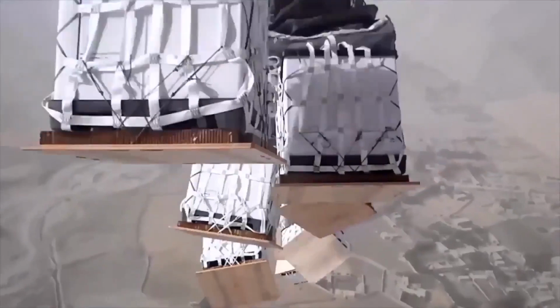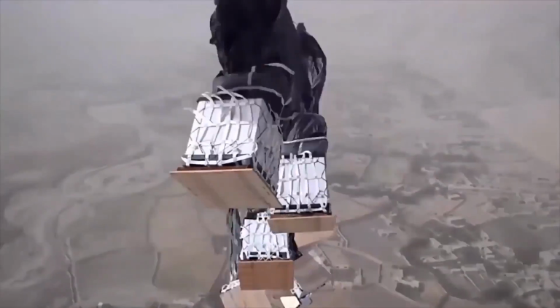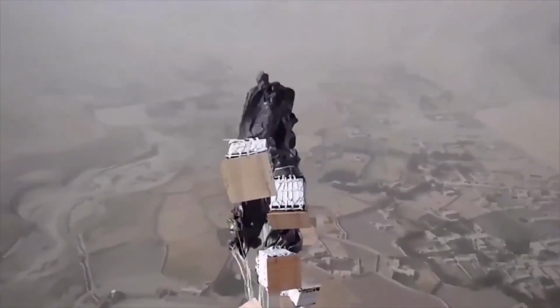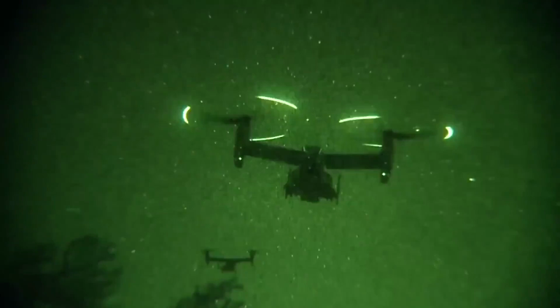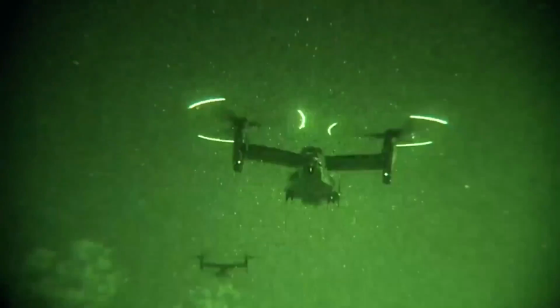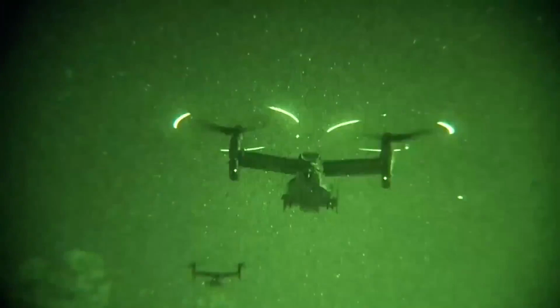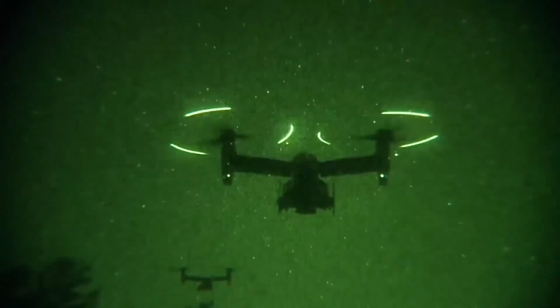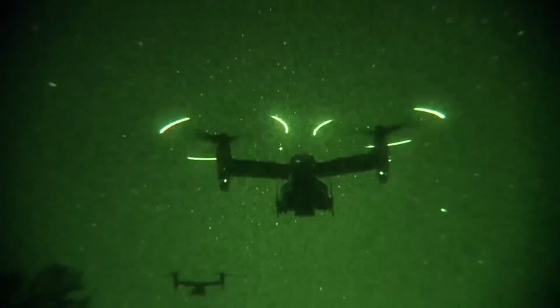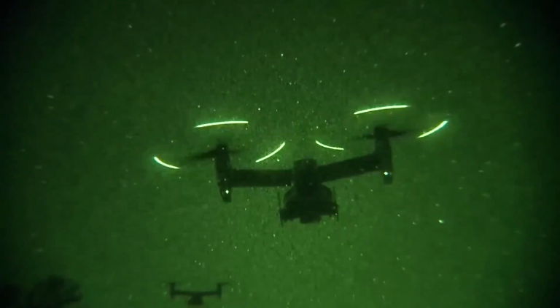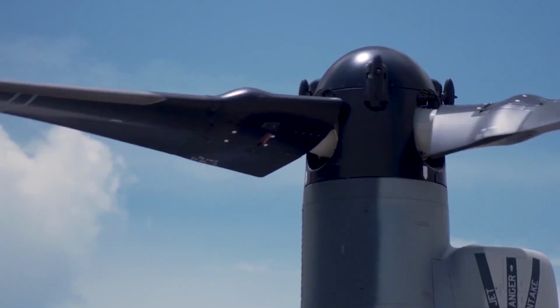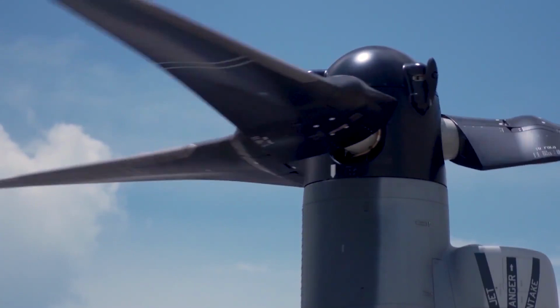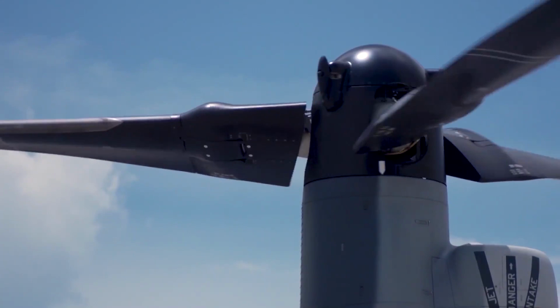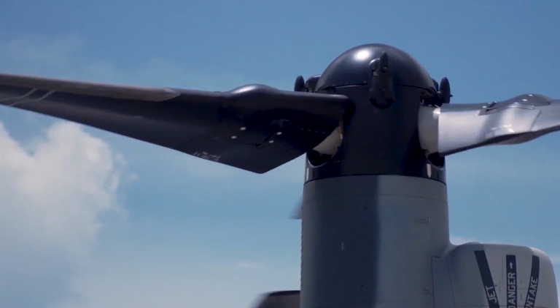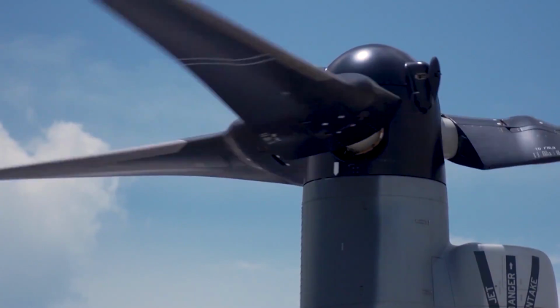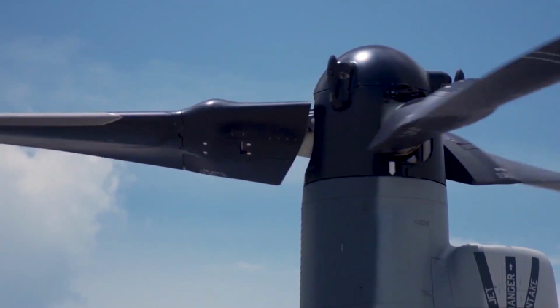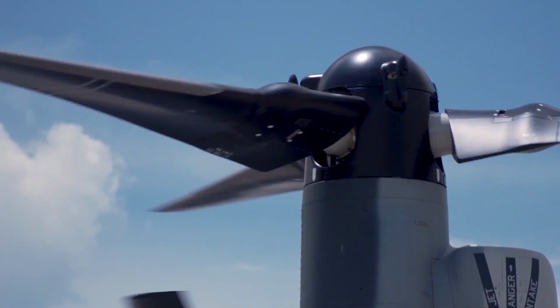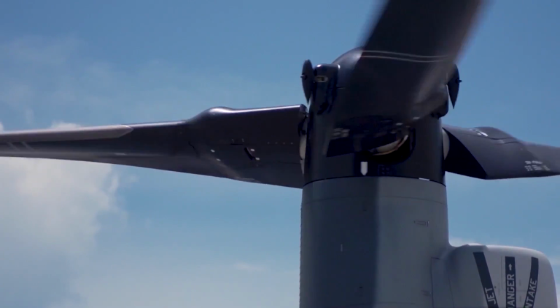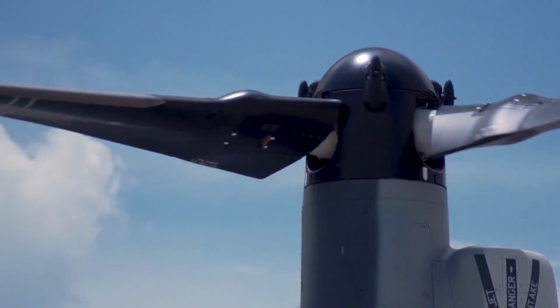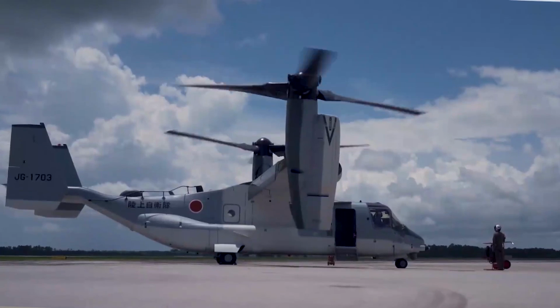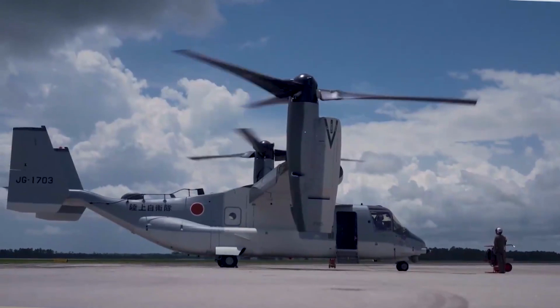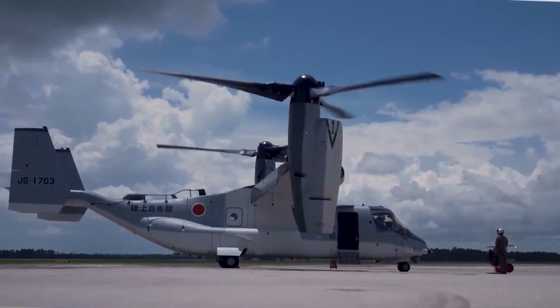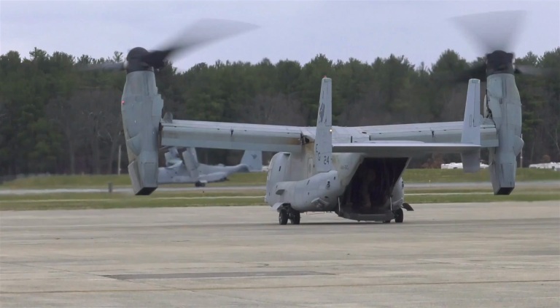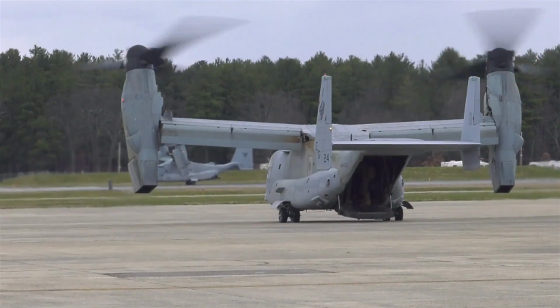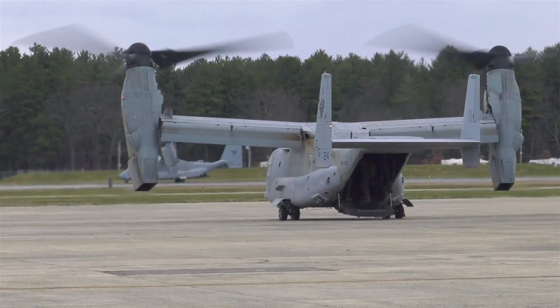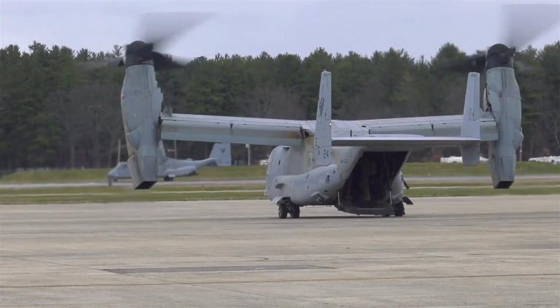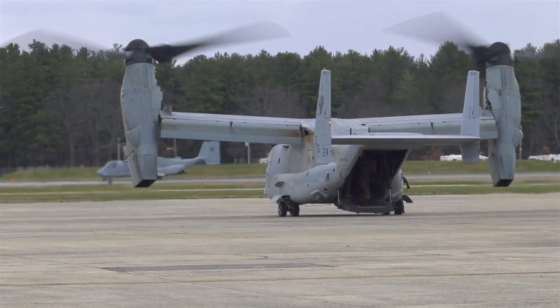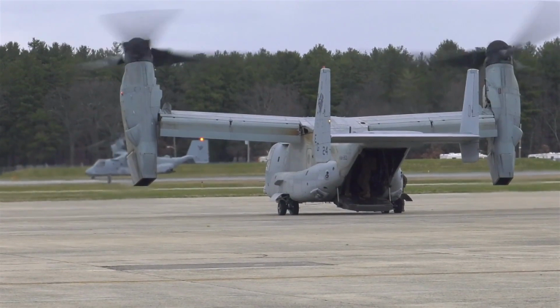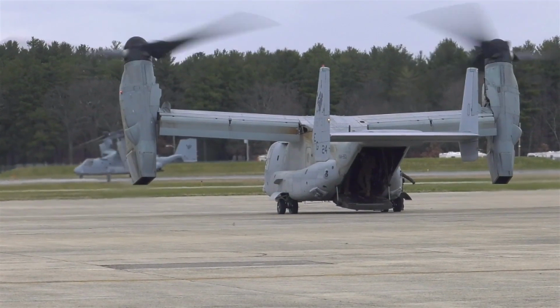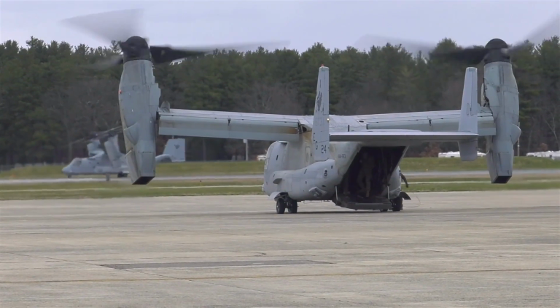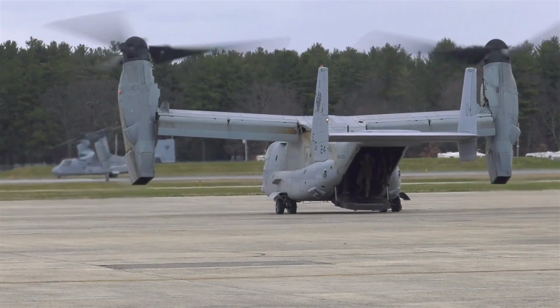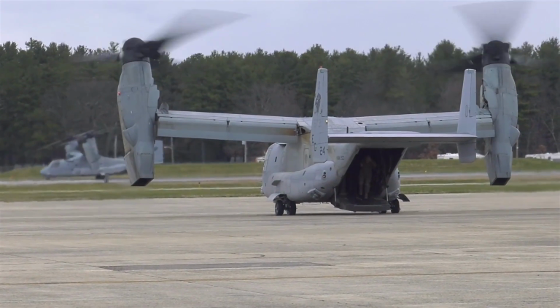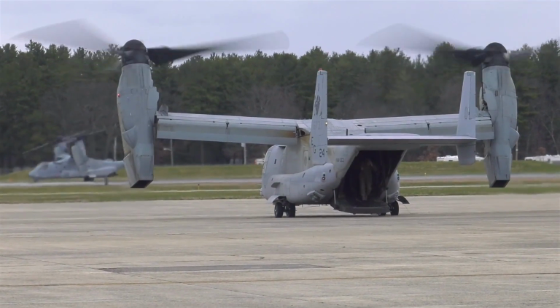As for capacity, the Osprey can carry up to 24 troops or up to 20,000 pounds of internal or external cargo. With such impressive specs, it's no wonder that the Osprey has seen extensive operational use since its introduction into service in the early 2000s.